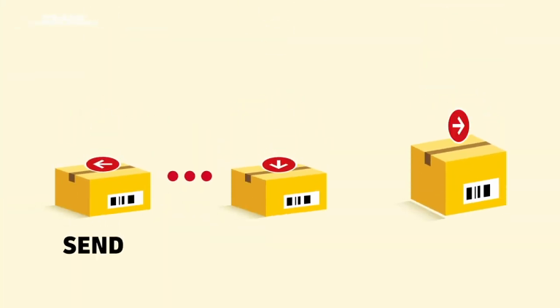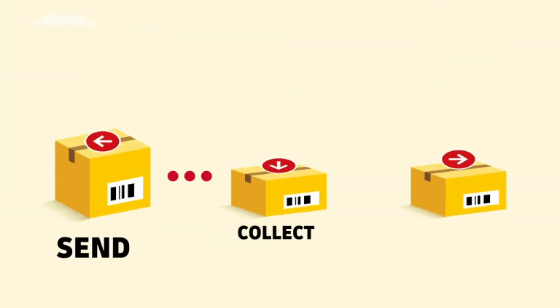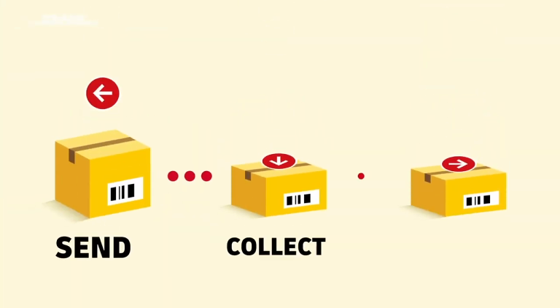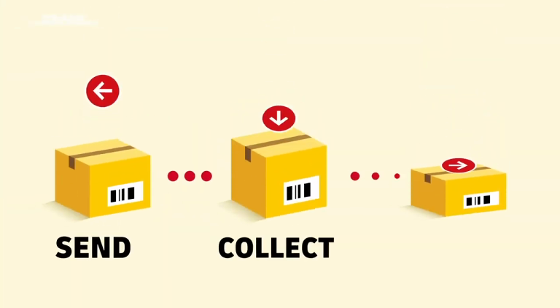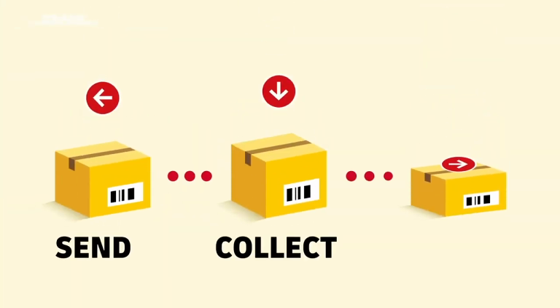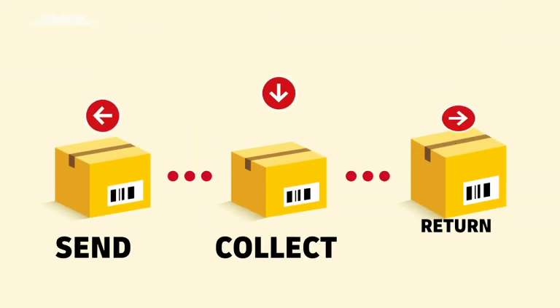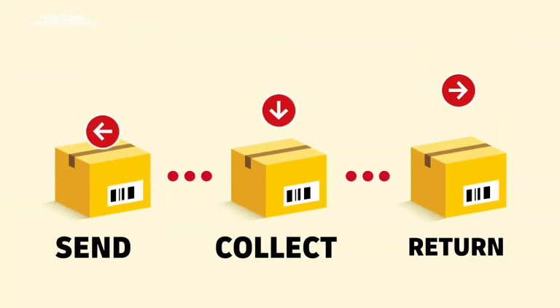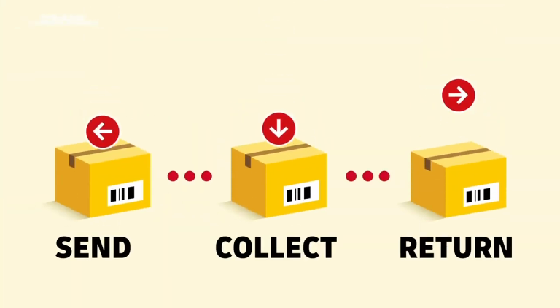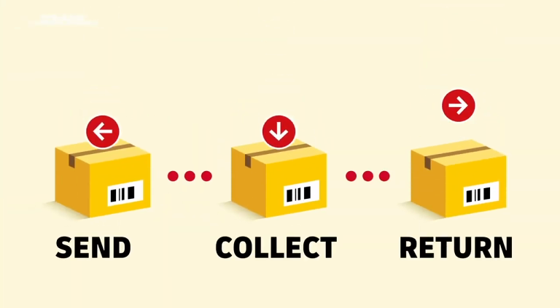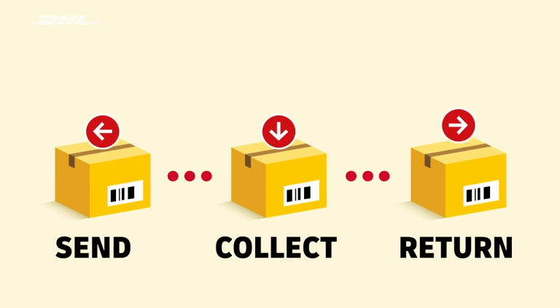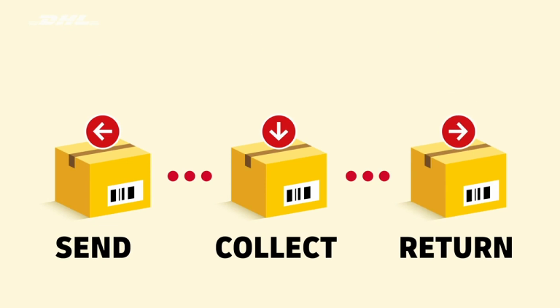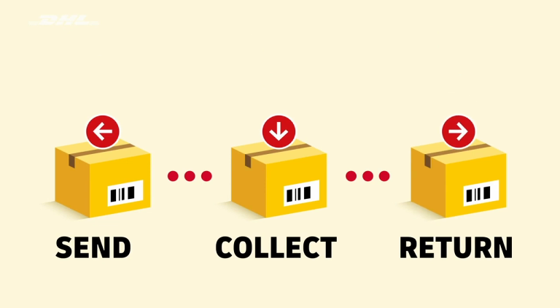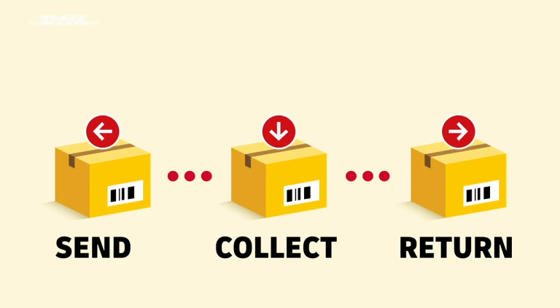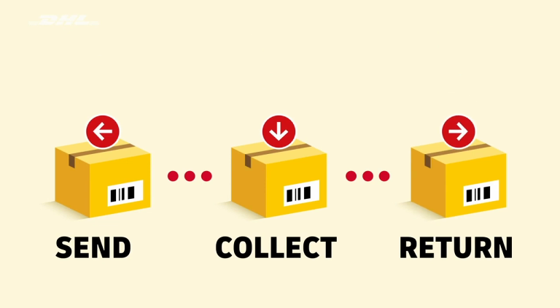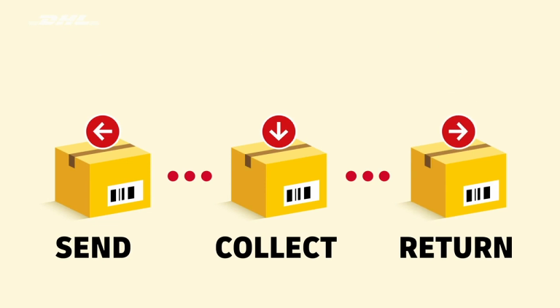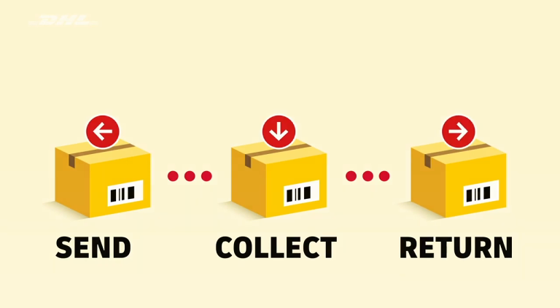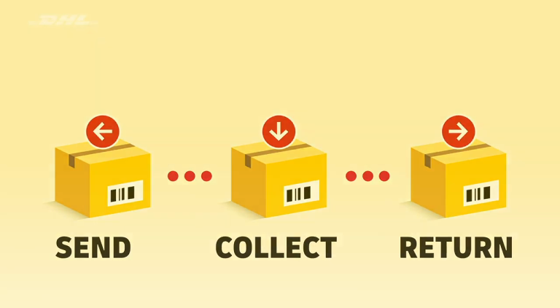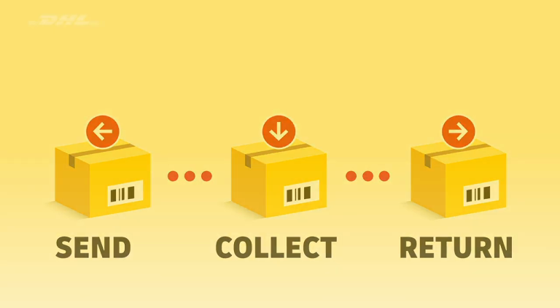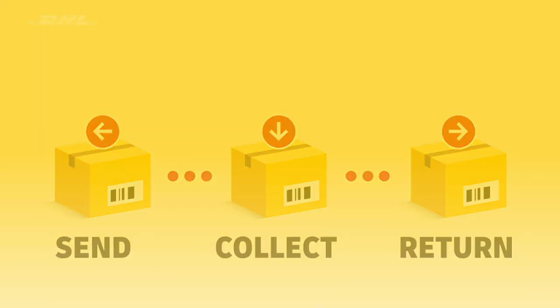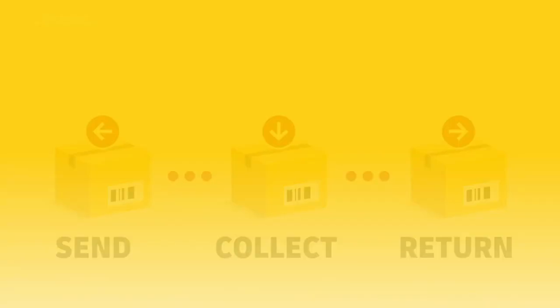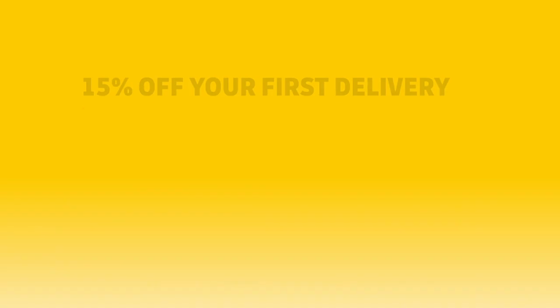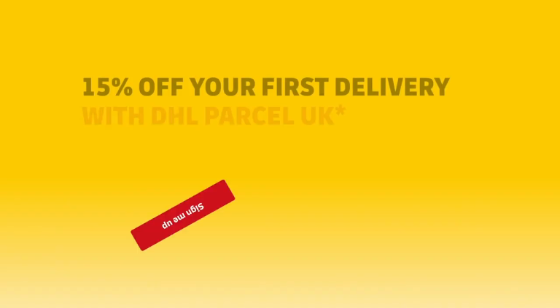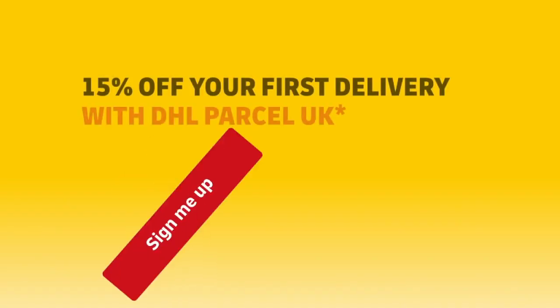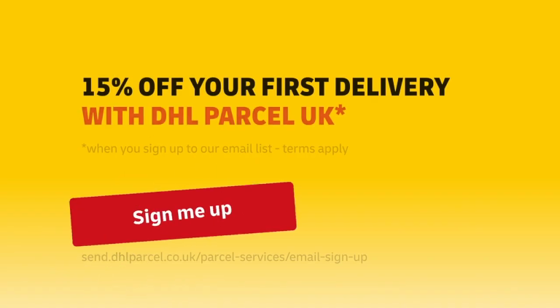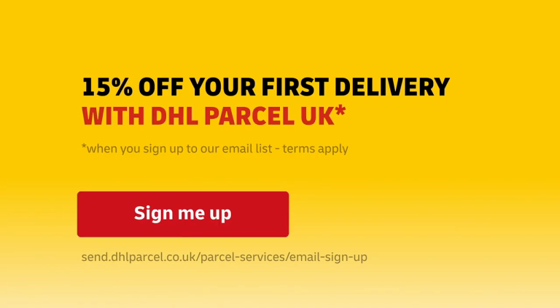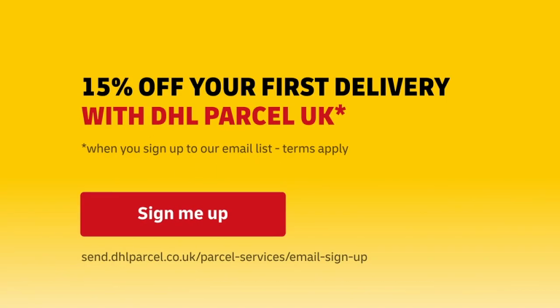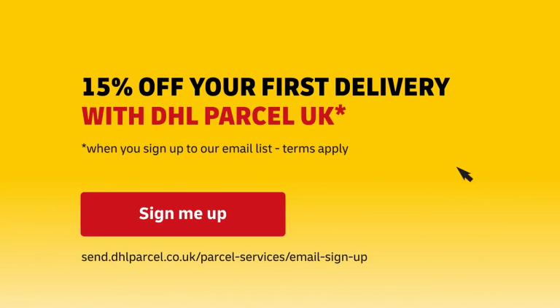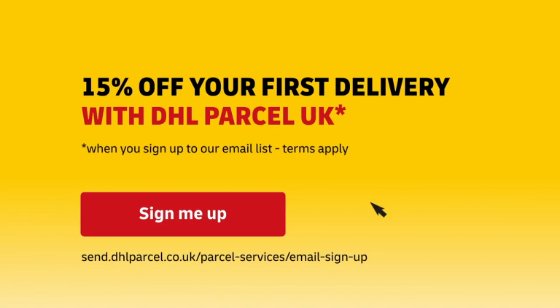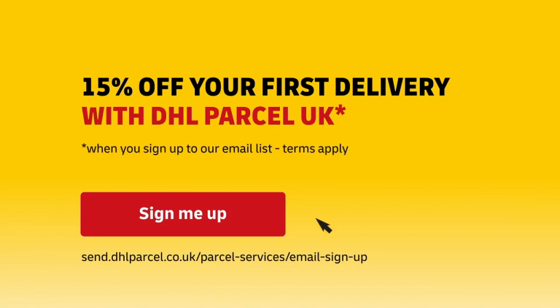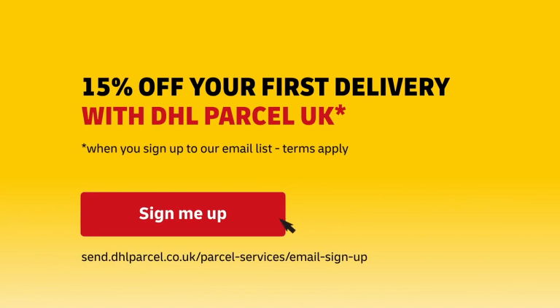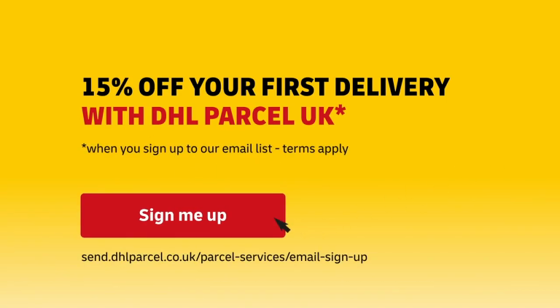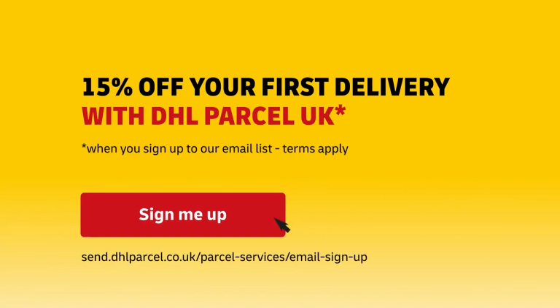Send, collect and return with DHL Parcel UK and get 15% off your first delivery.